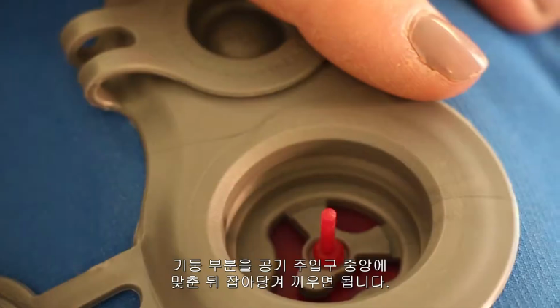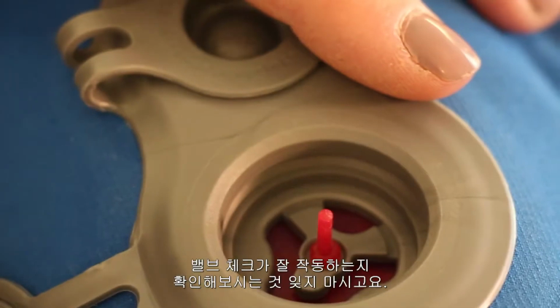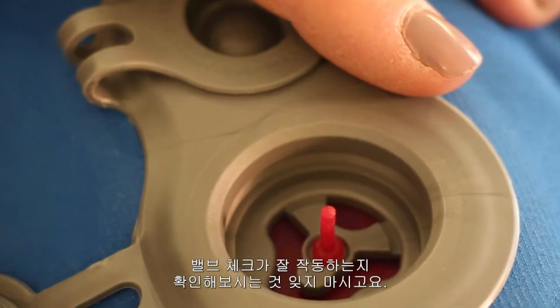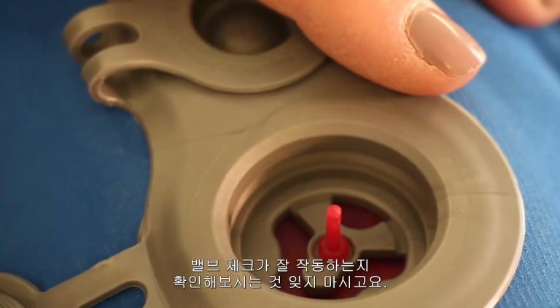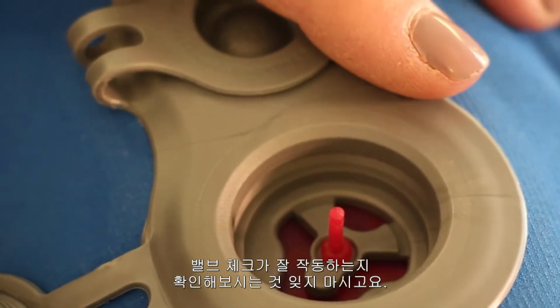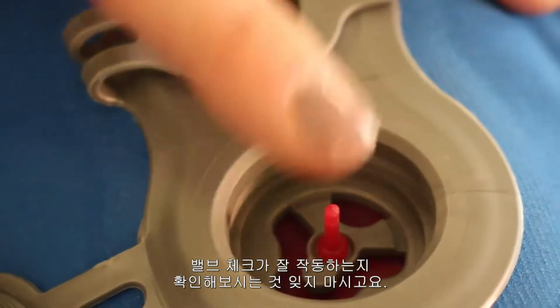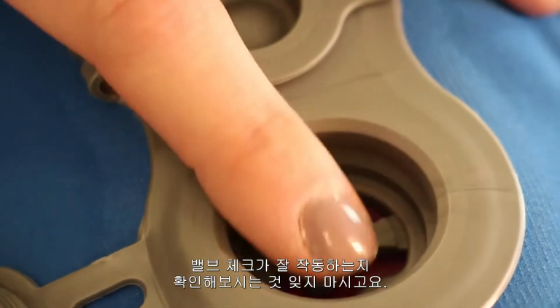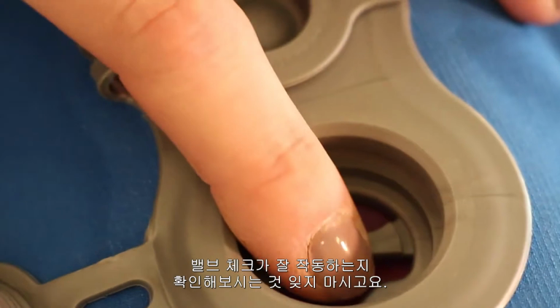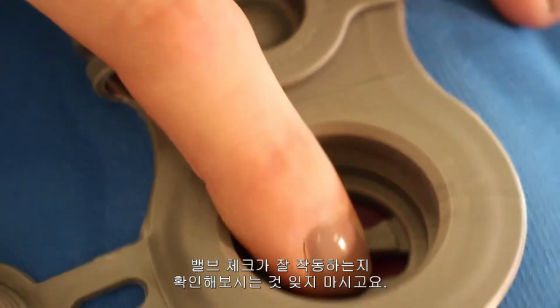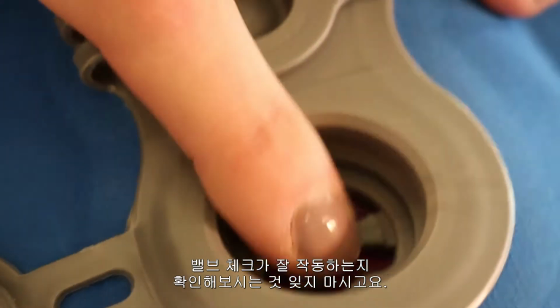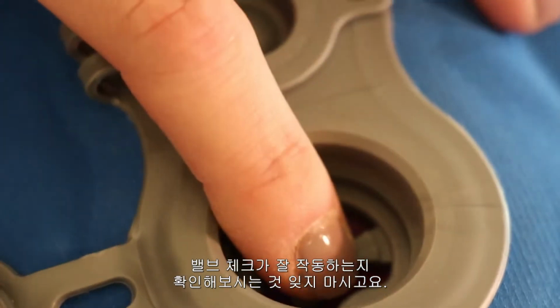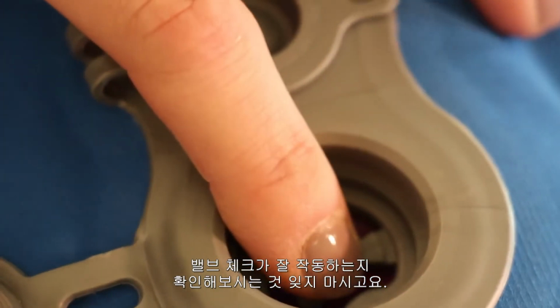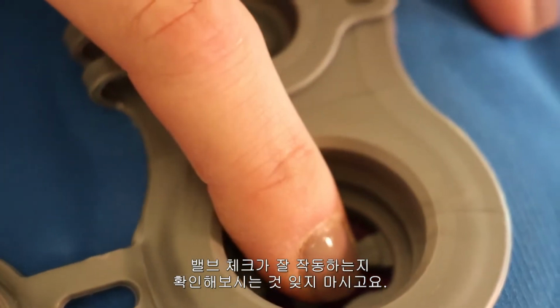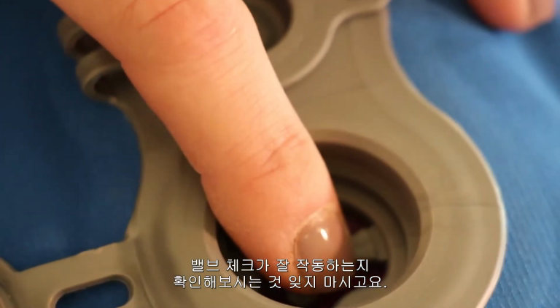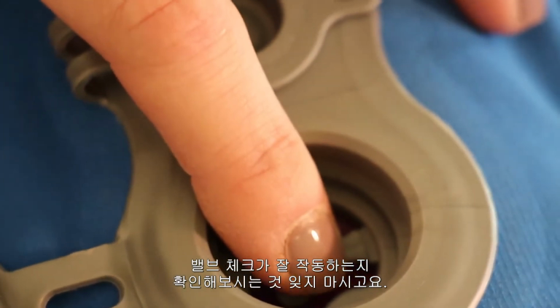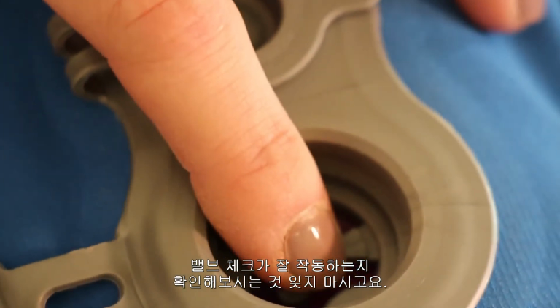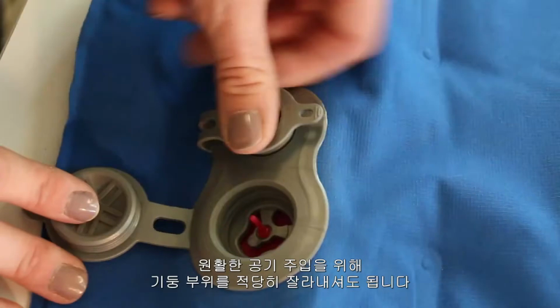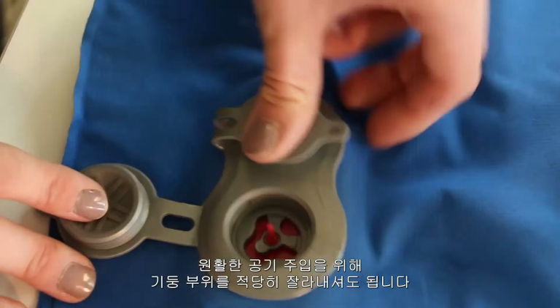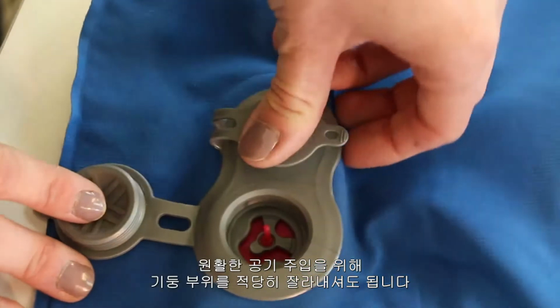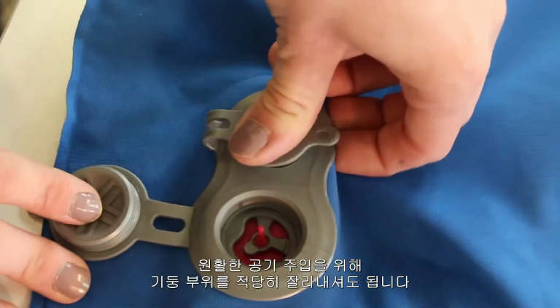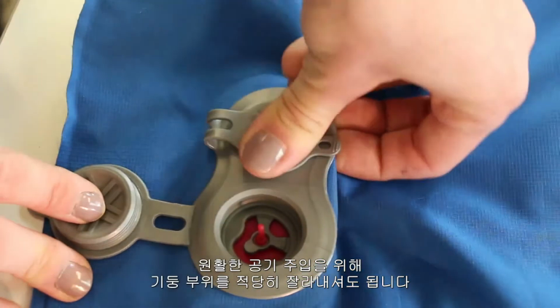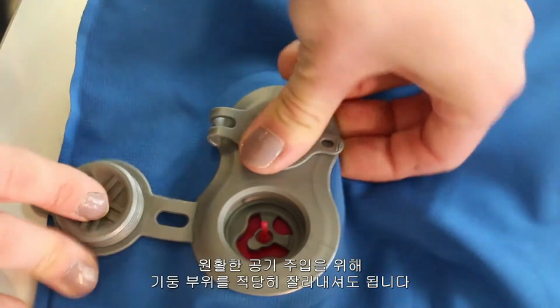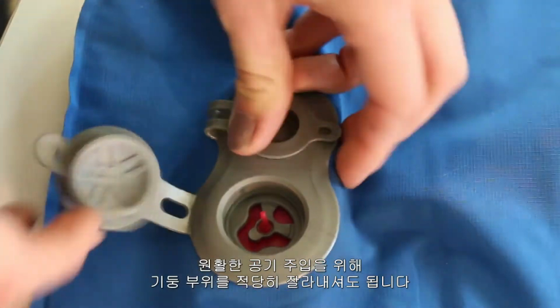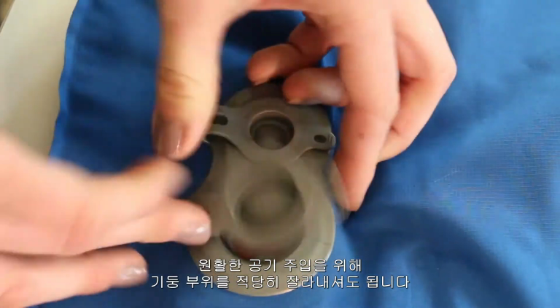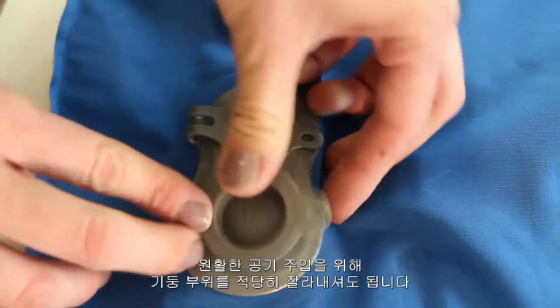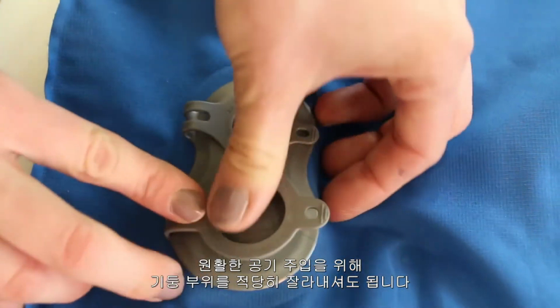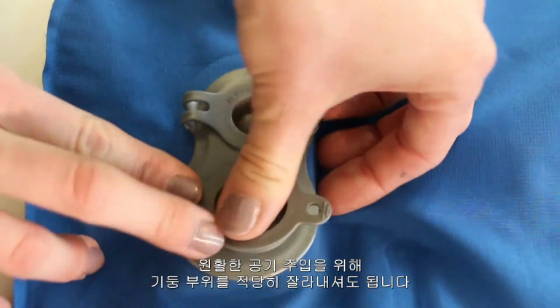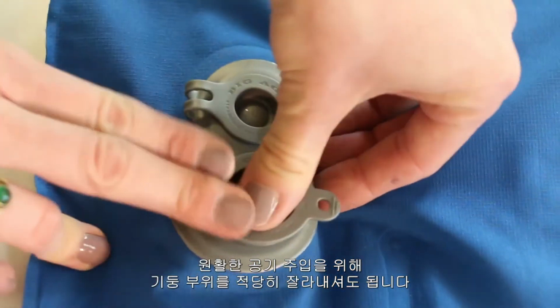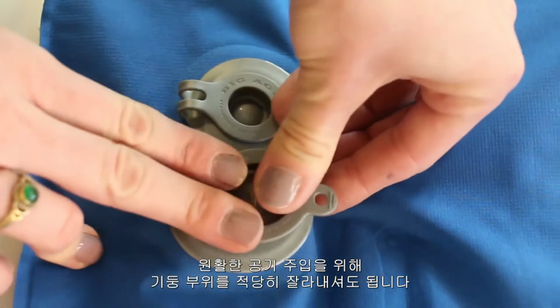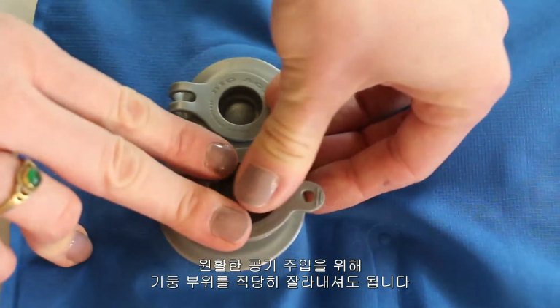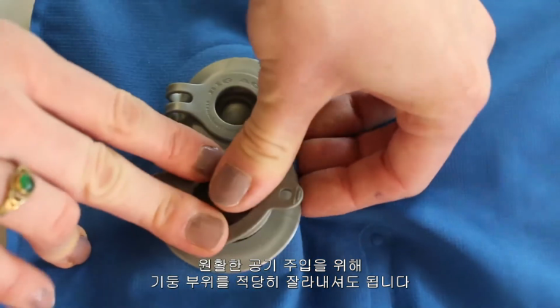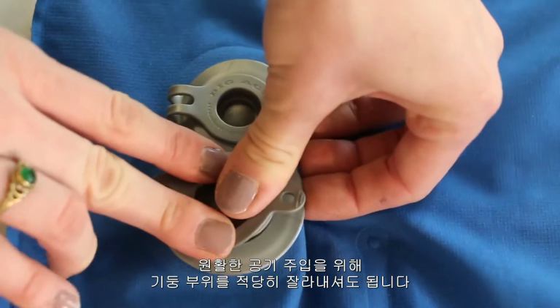Test to make sure that the valve check is working properly. You may choose to clip off the excess stem for easier inflating.